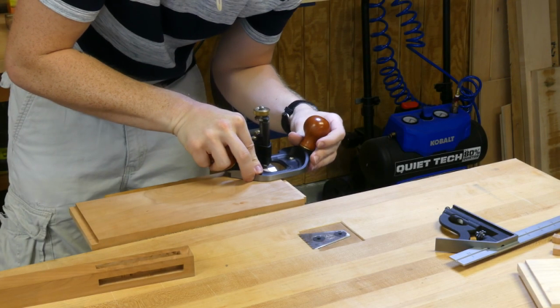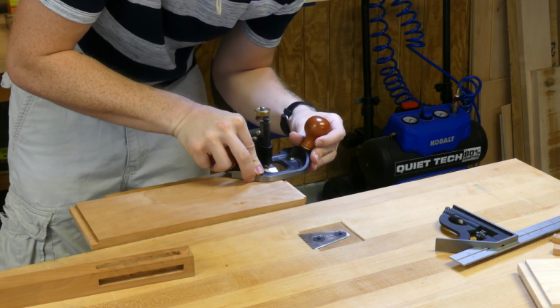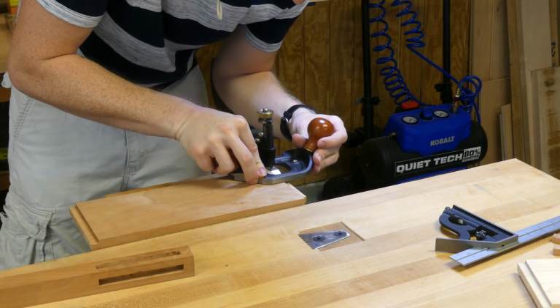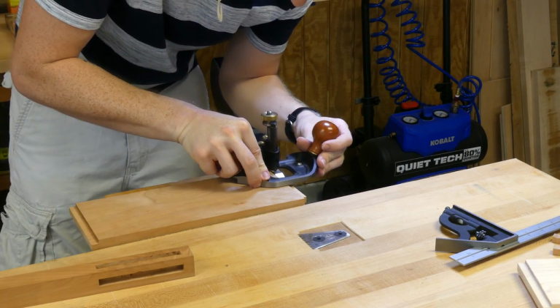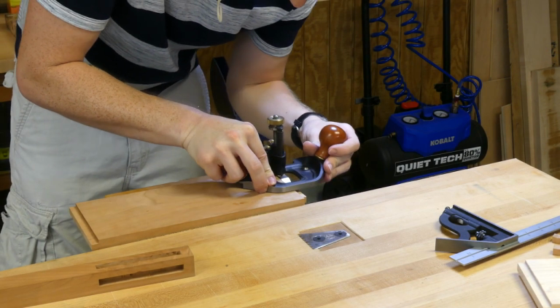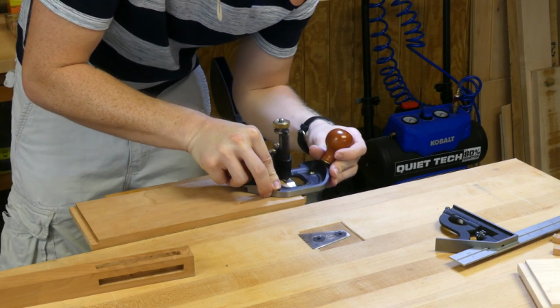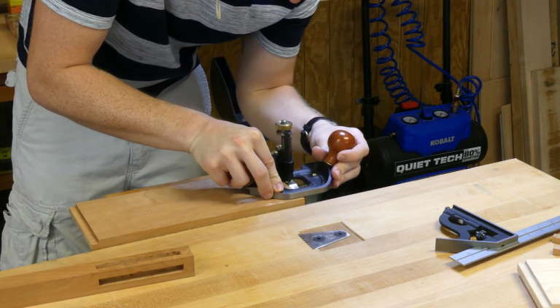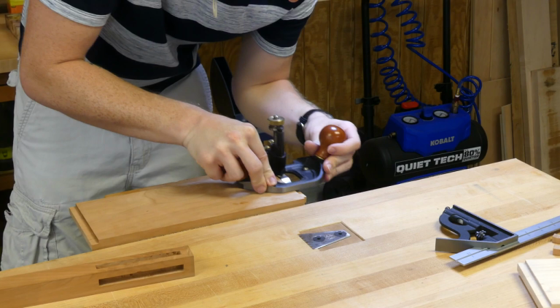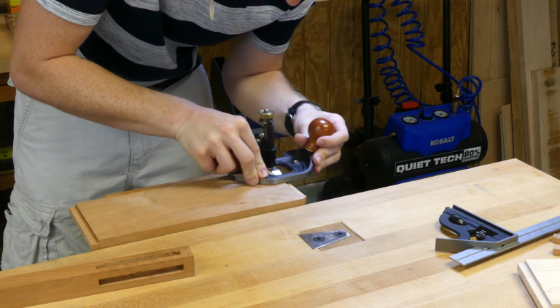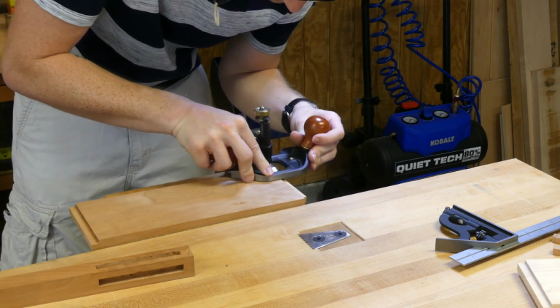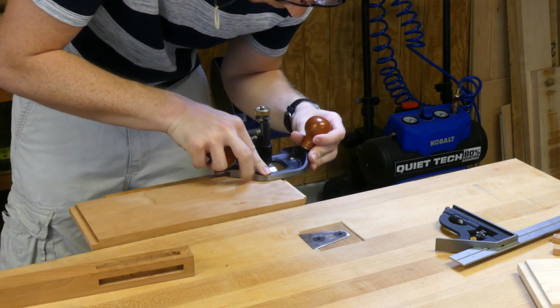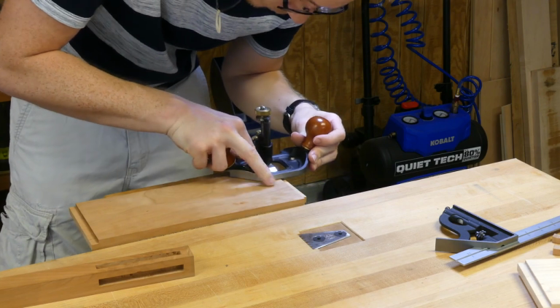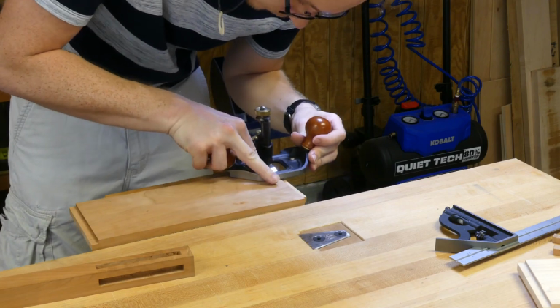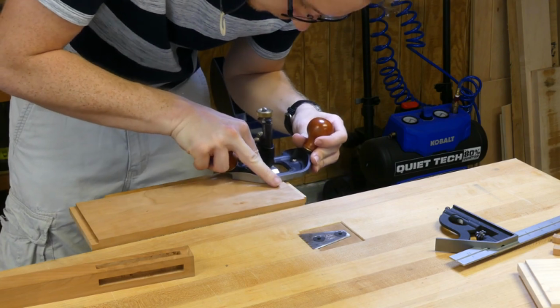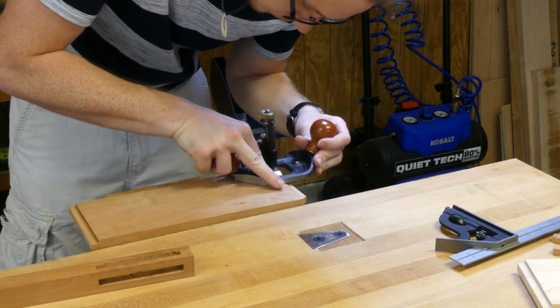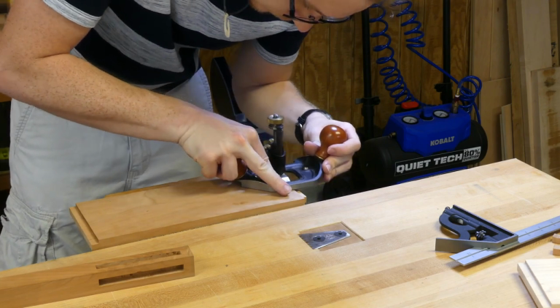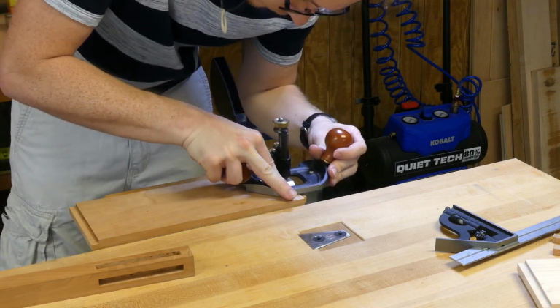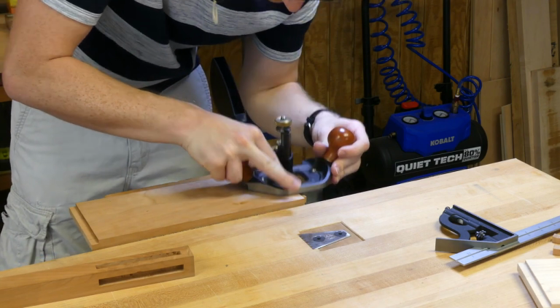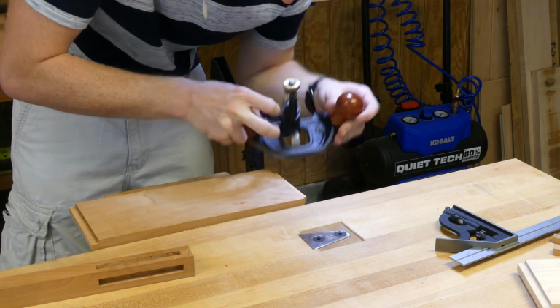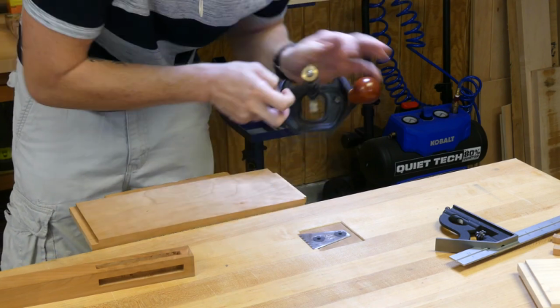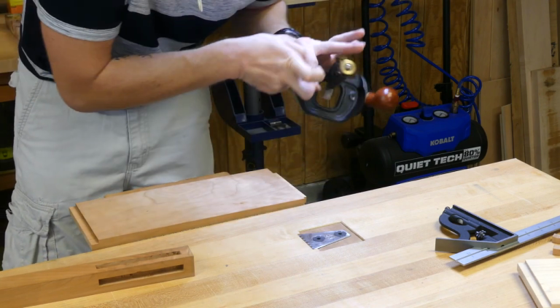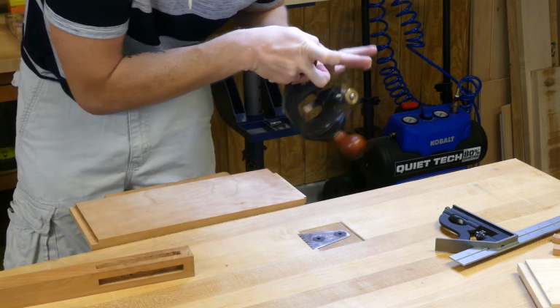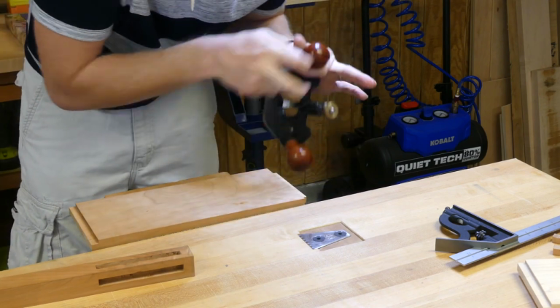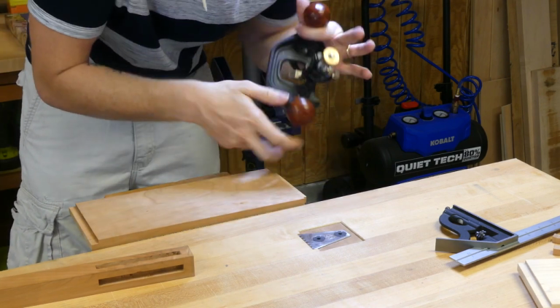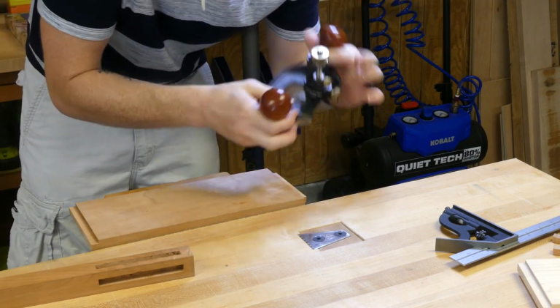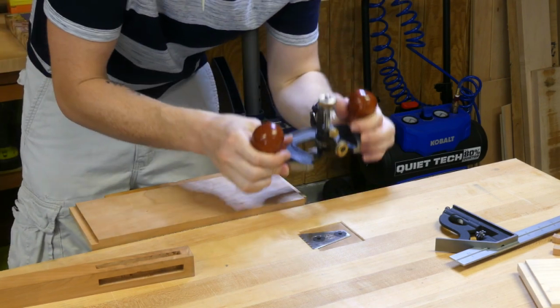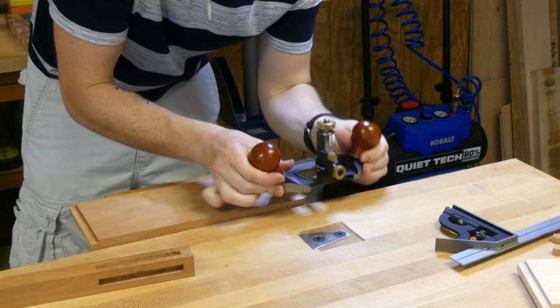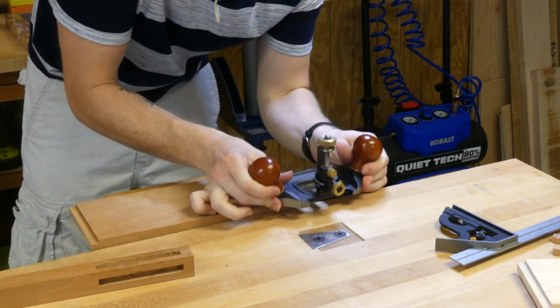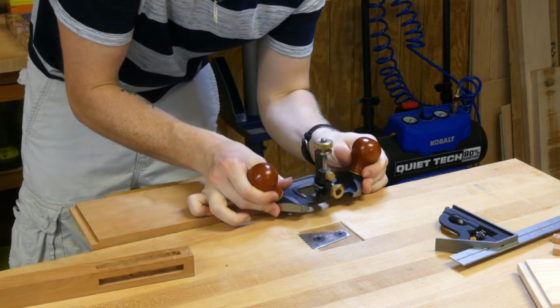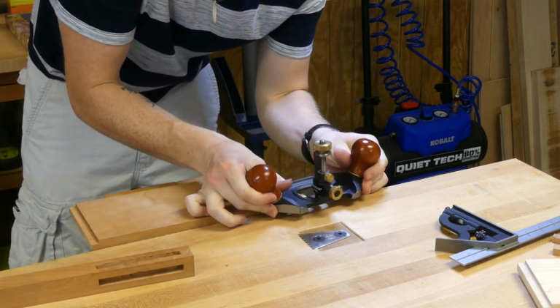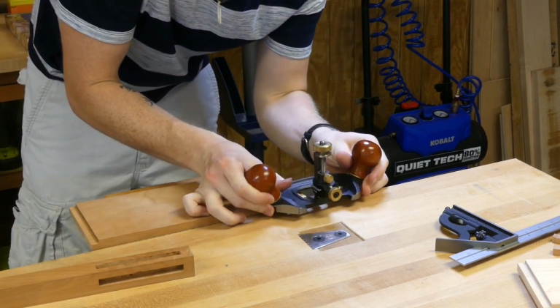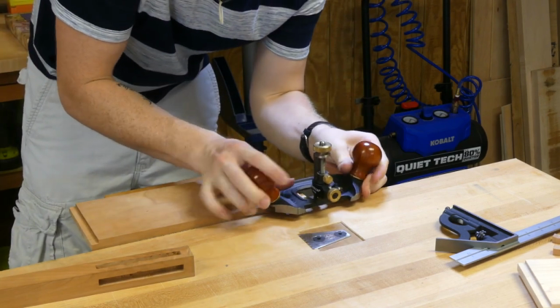As always, I go ahead and finish up my tenons with a router plane because it gives me a perfect fit every time.